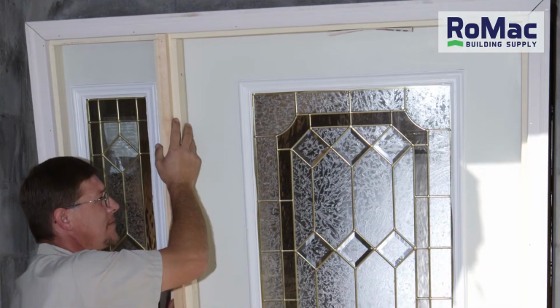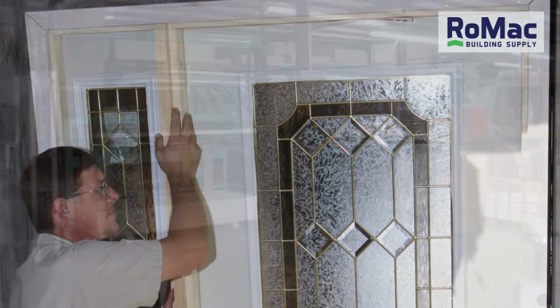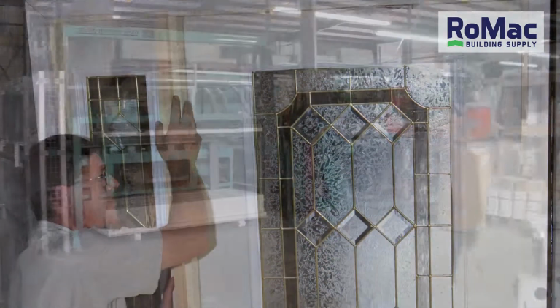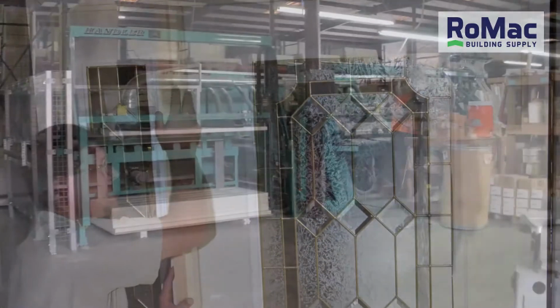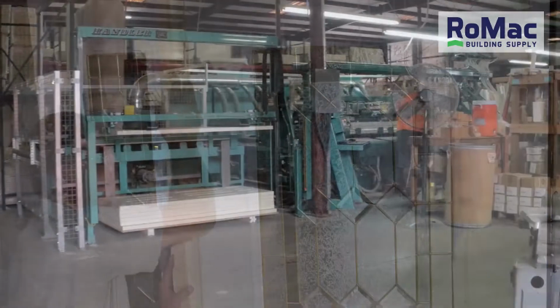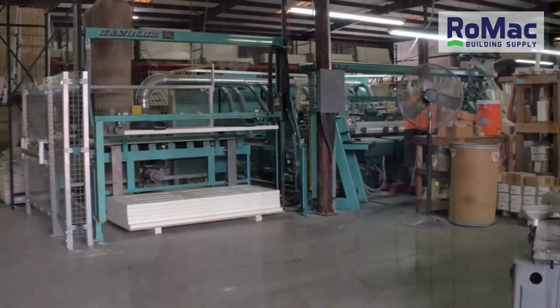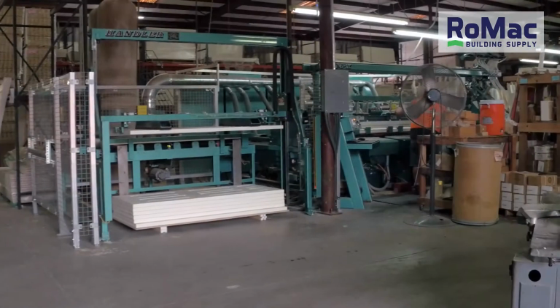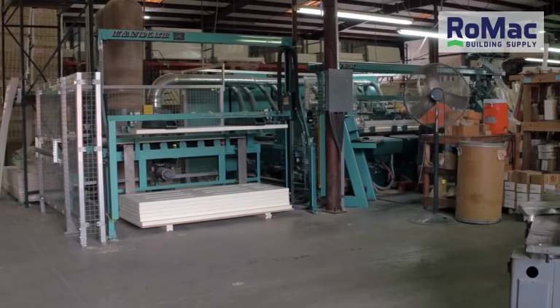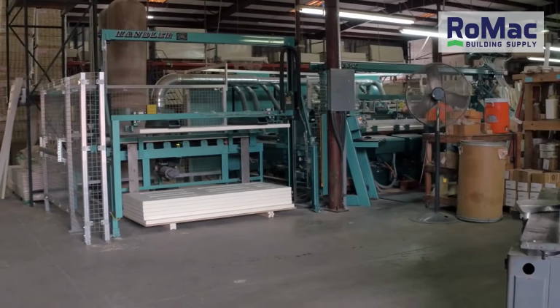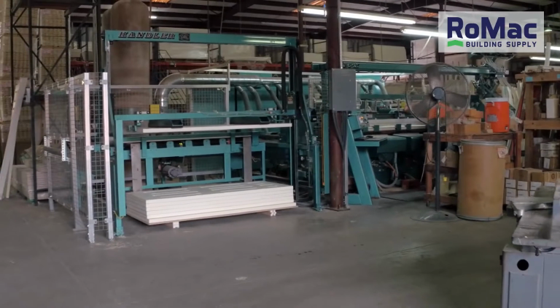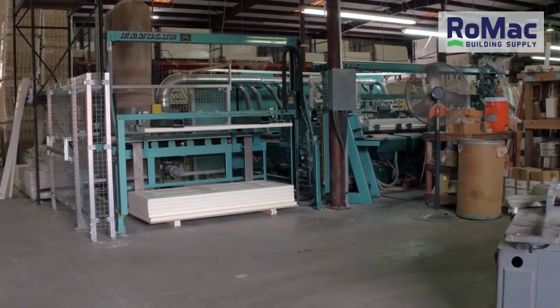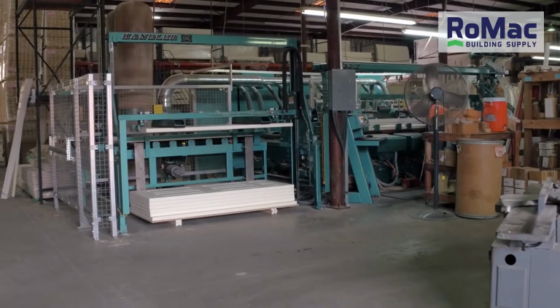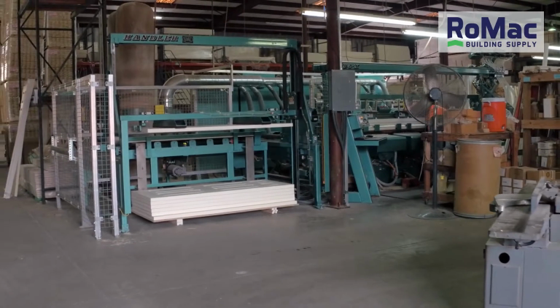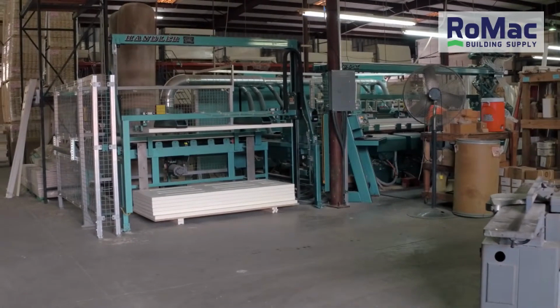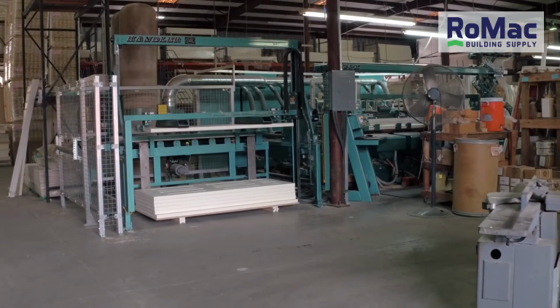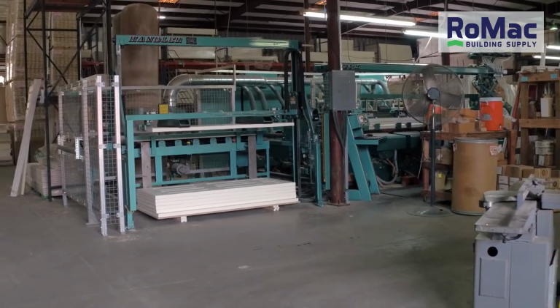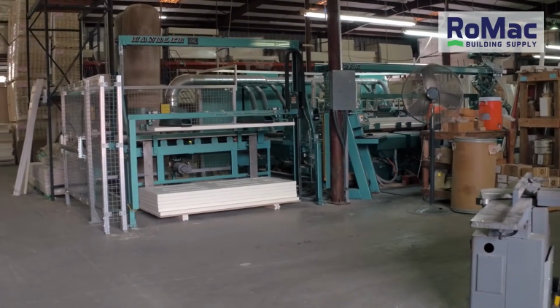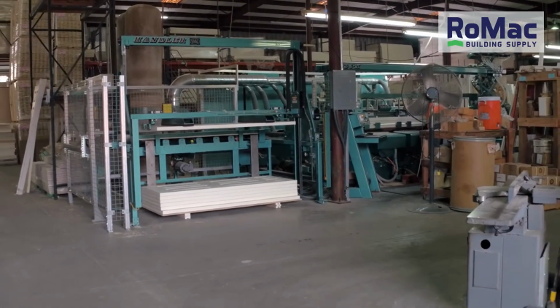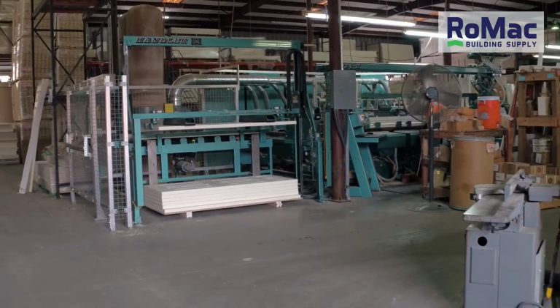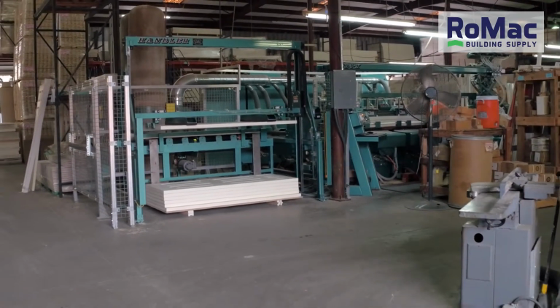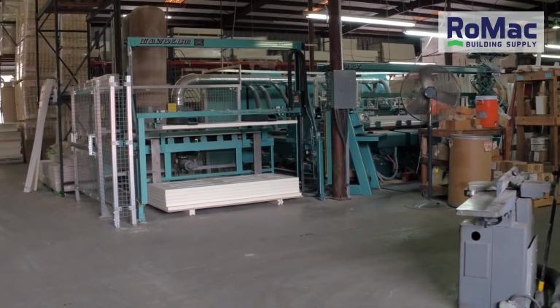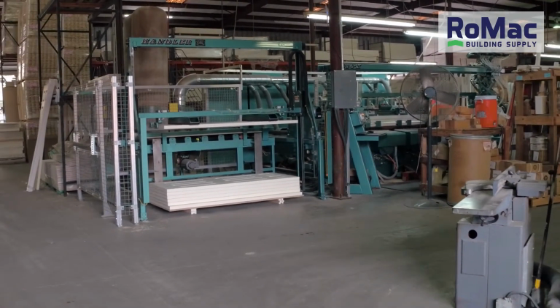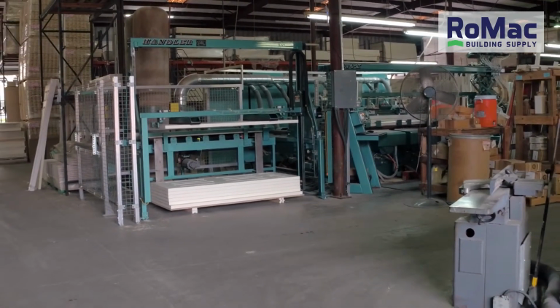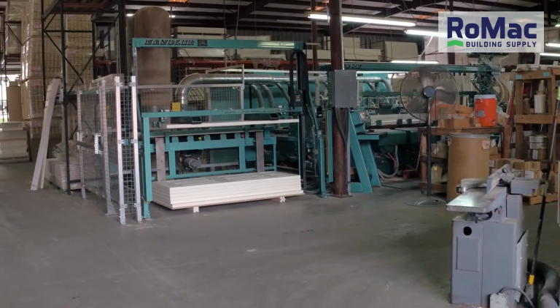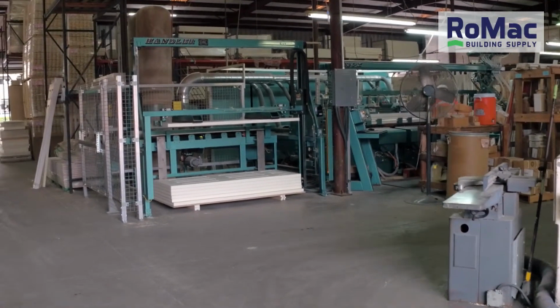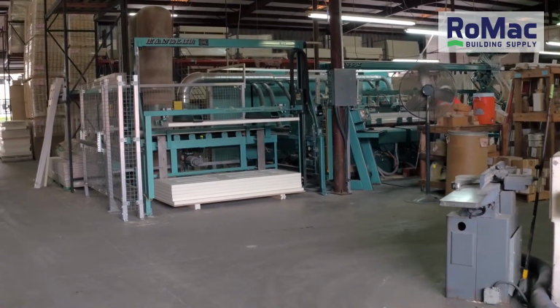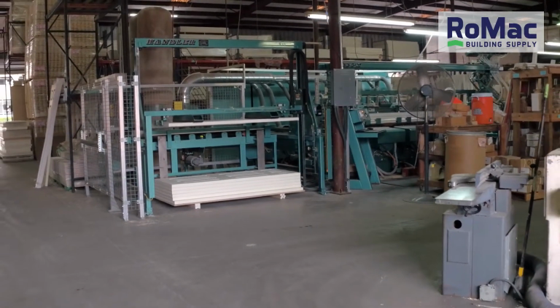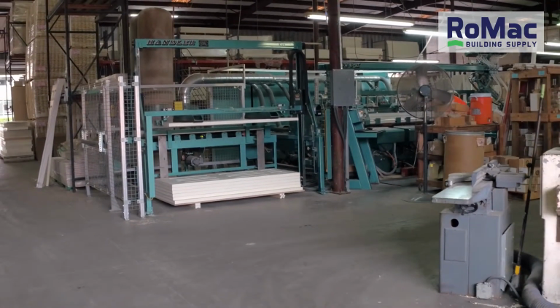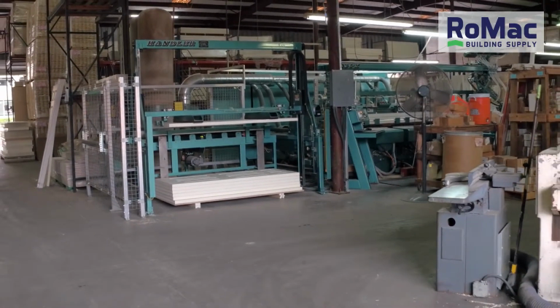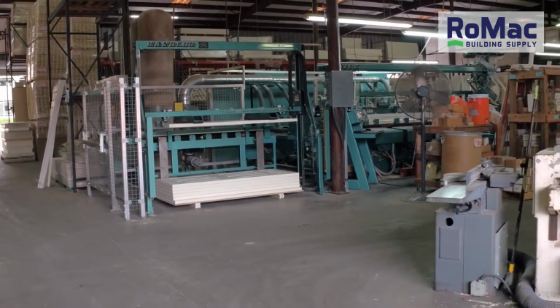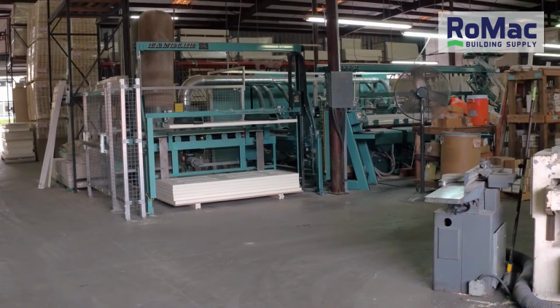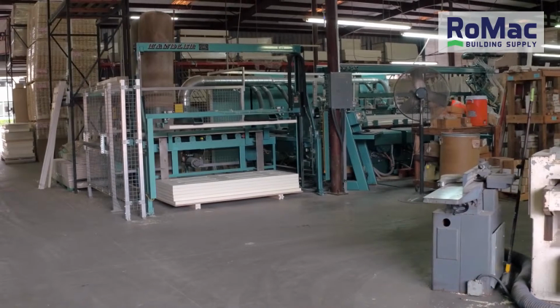For all your door and molding needs, visit or call the Romac Building Supply custom door and millwork shop in historic downtown Leesburg.